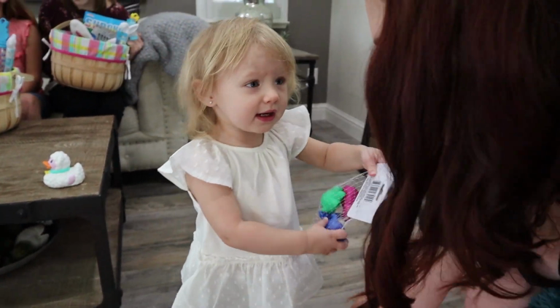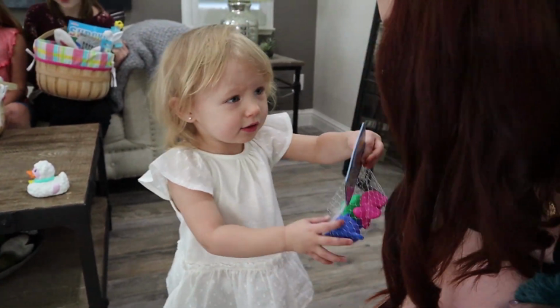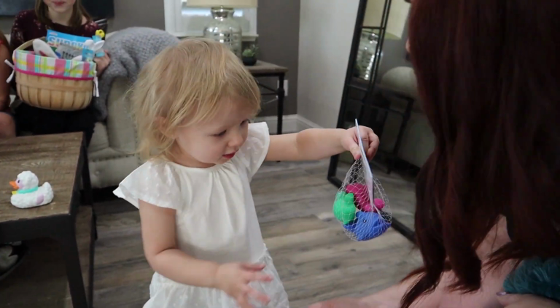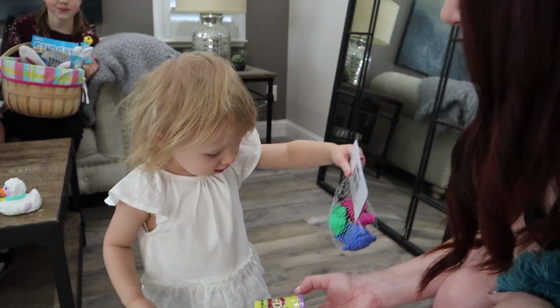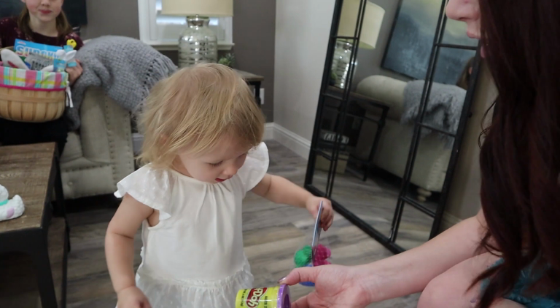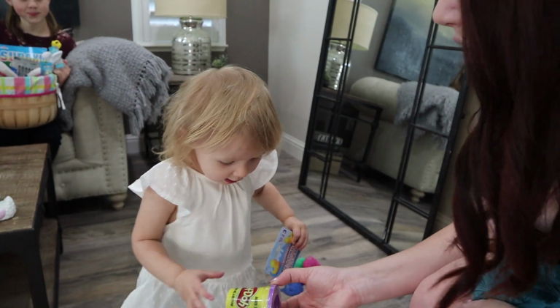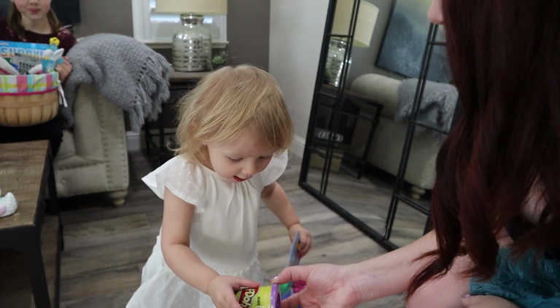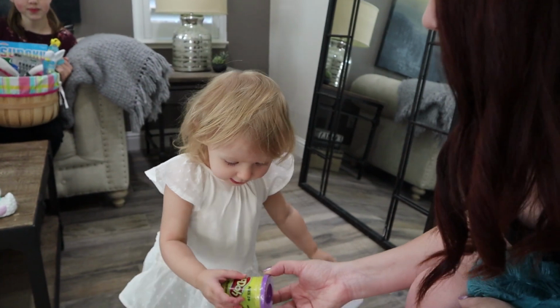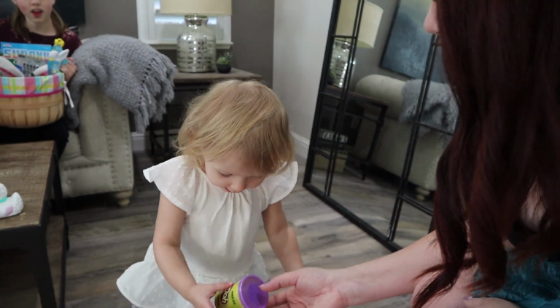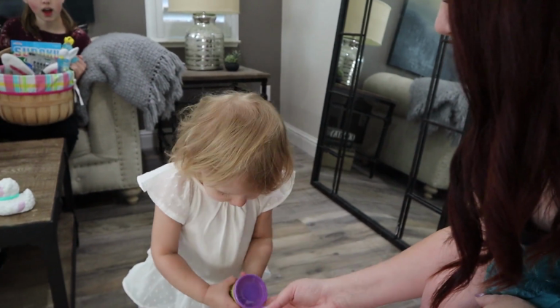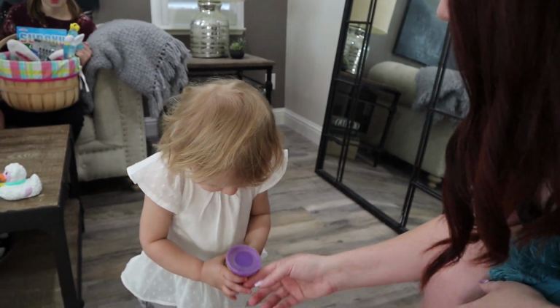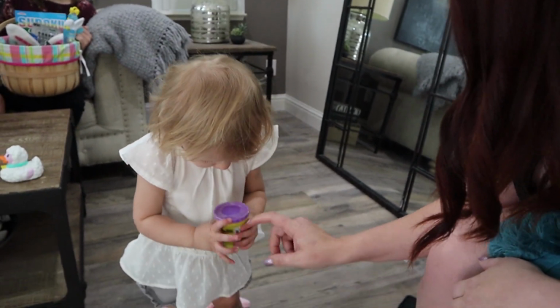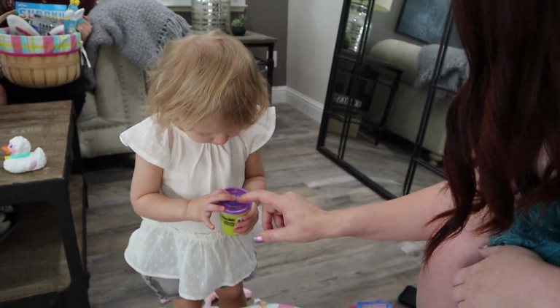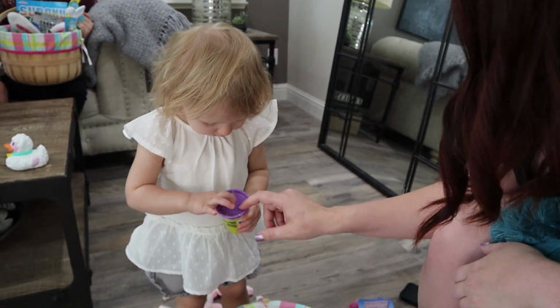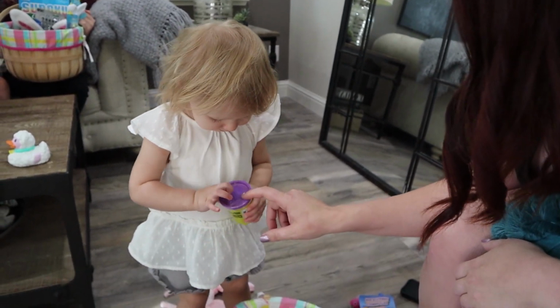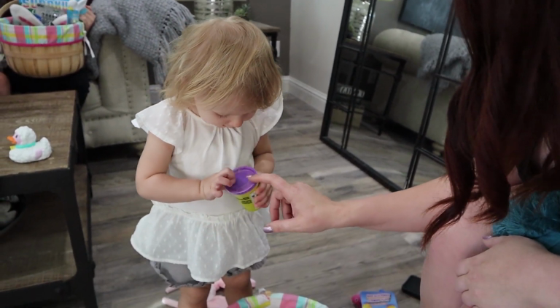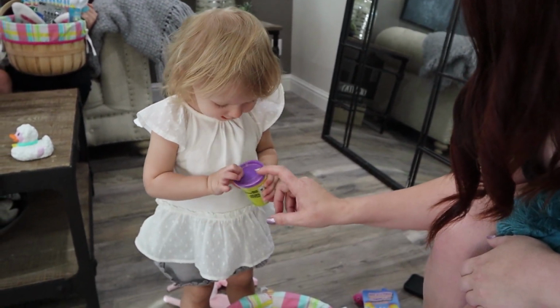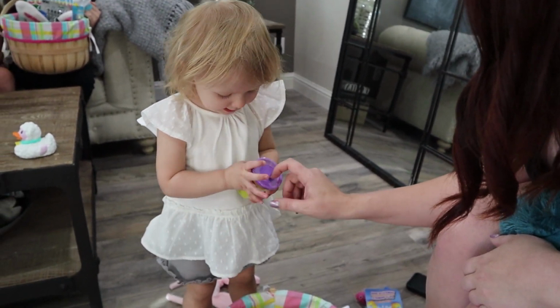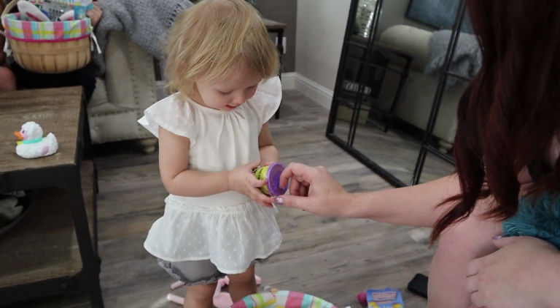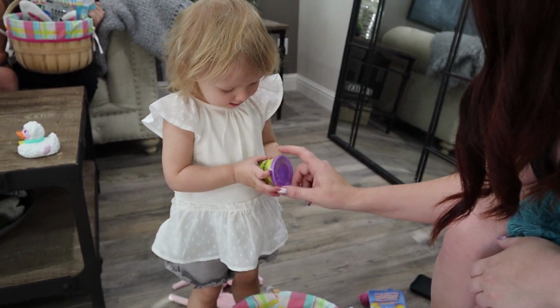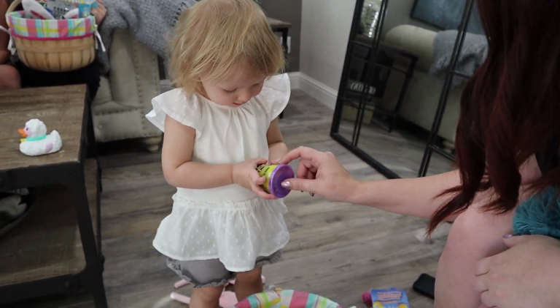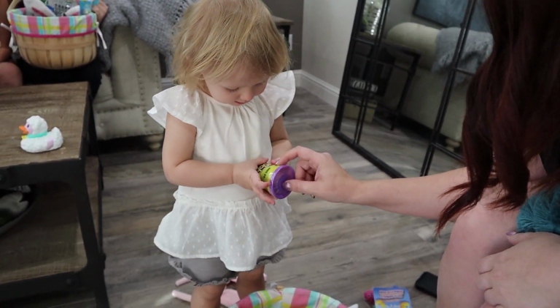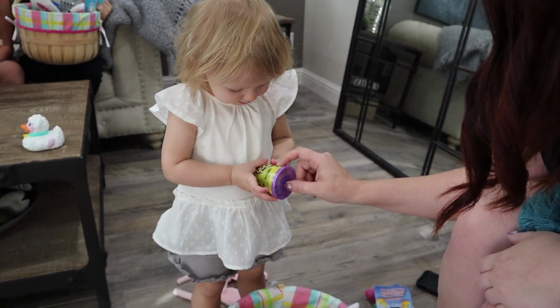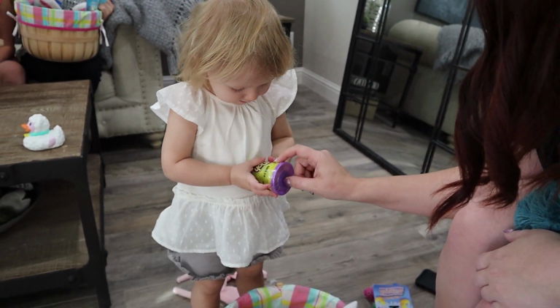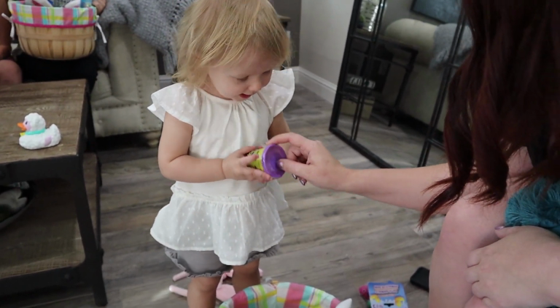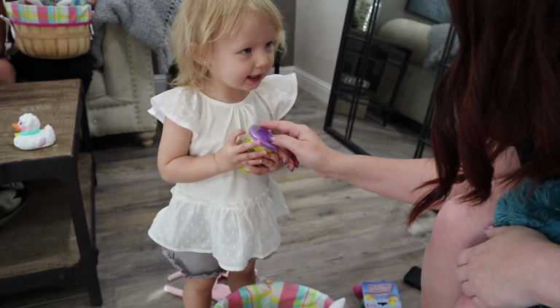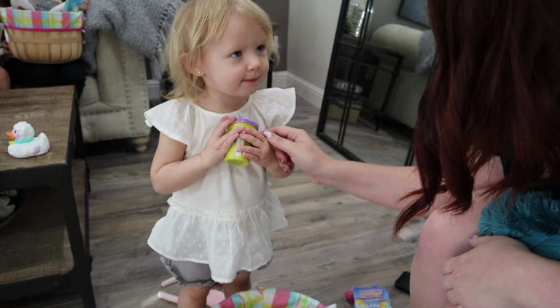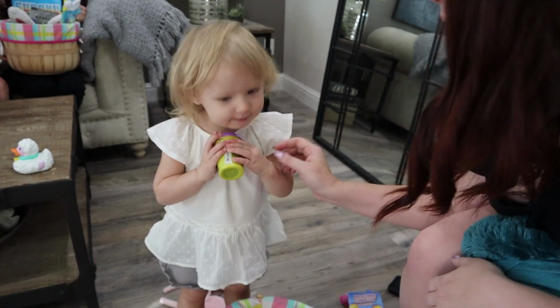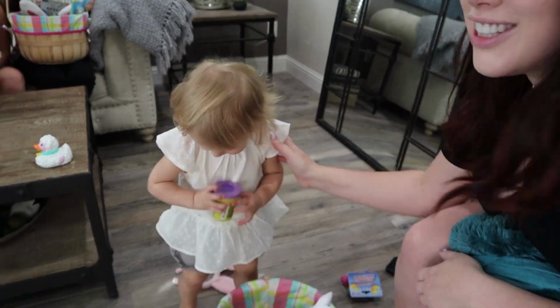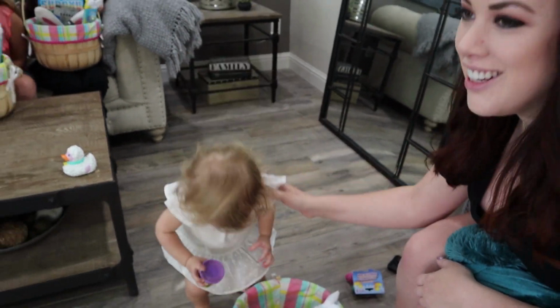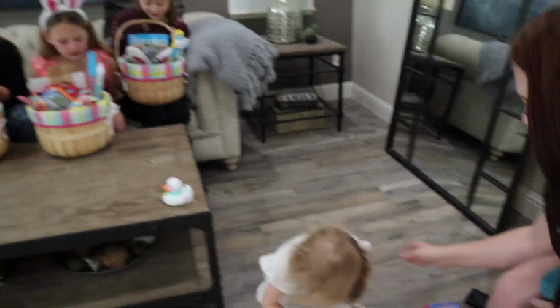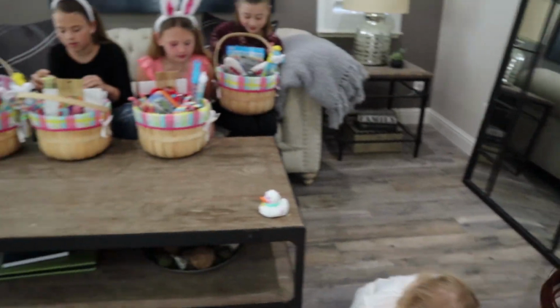Did you see this? Get them out. Play-Doh! What is that? She's like, get it out, get it out. Play-Doh. Mine. It is yours, that's right.